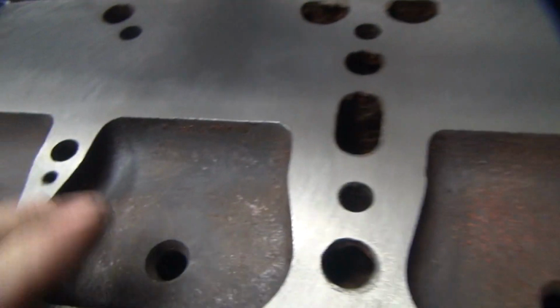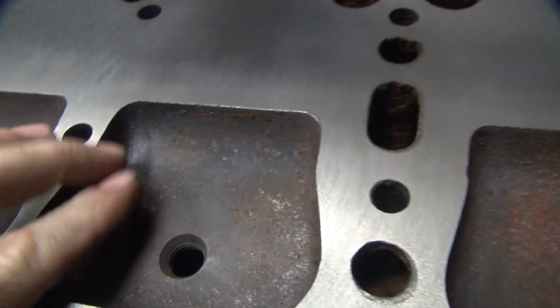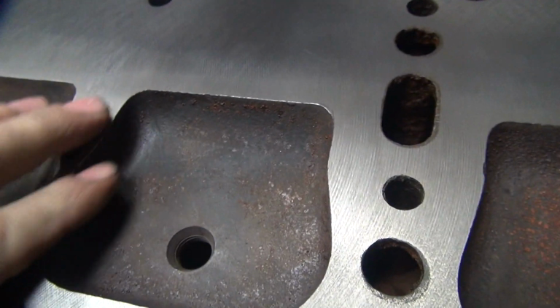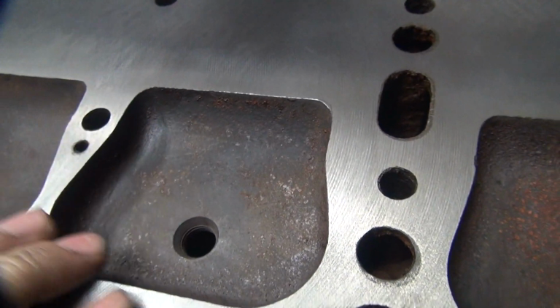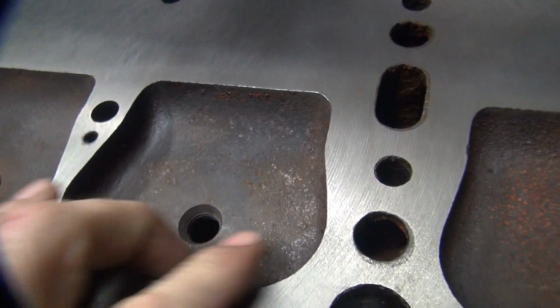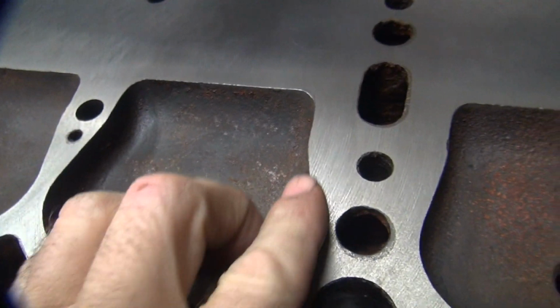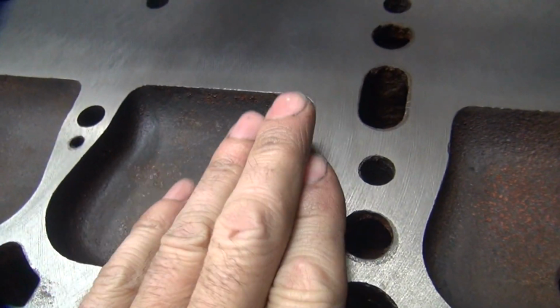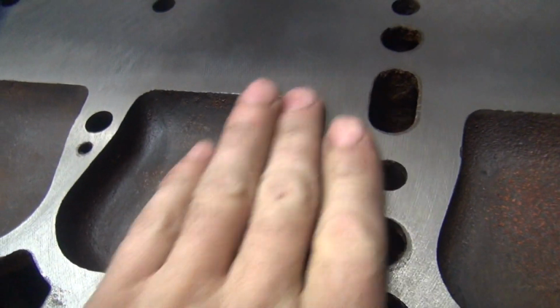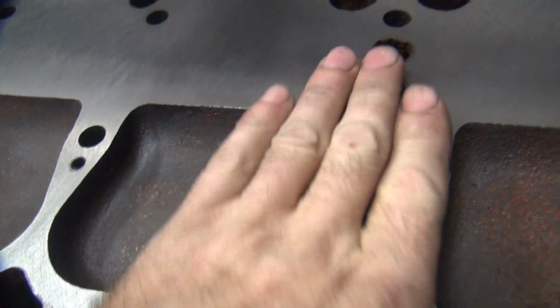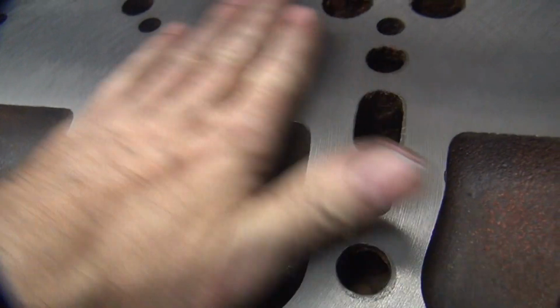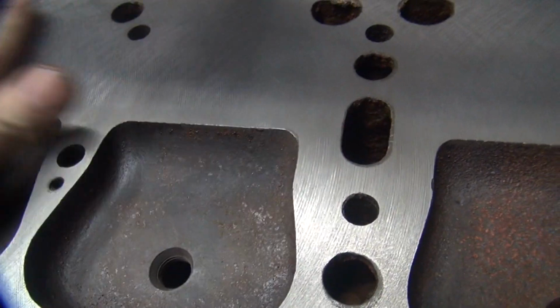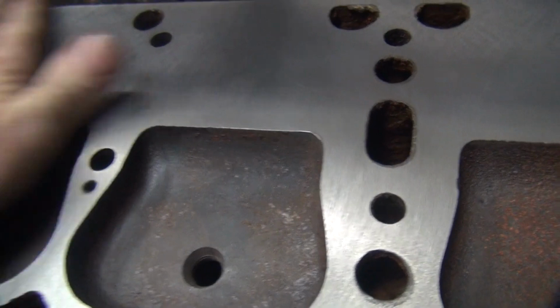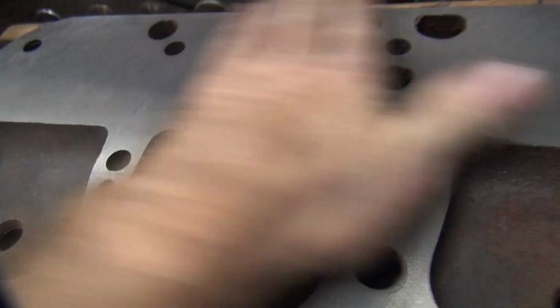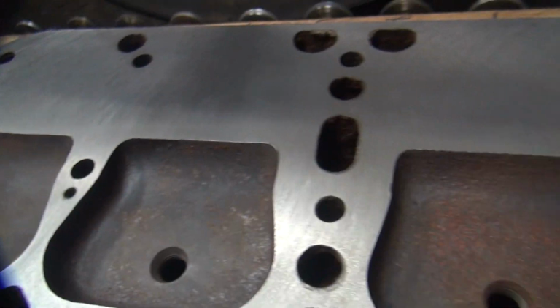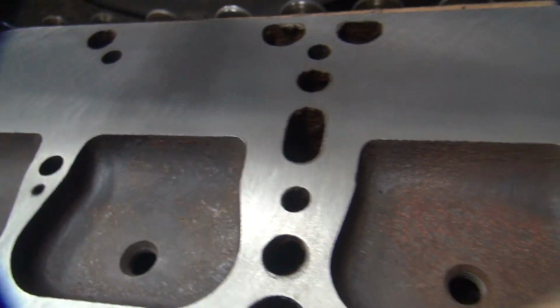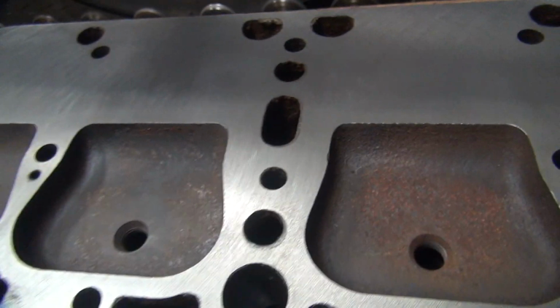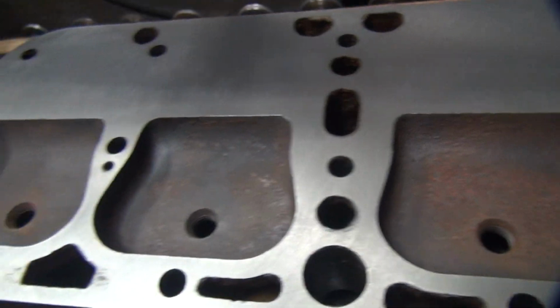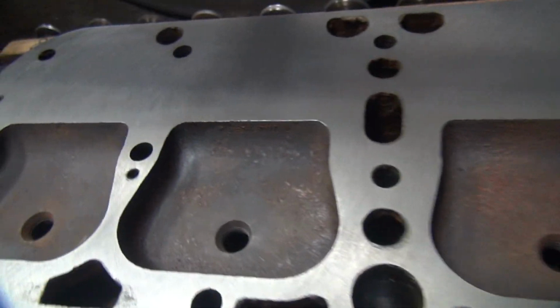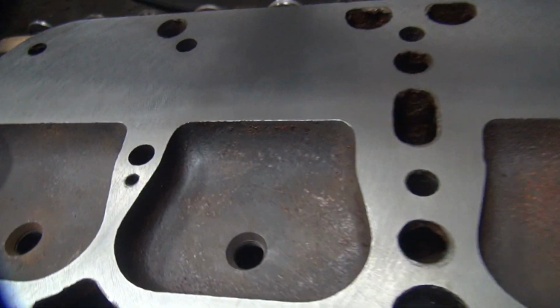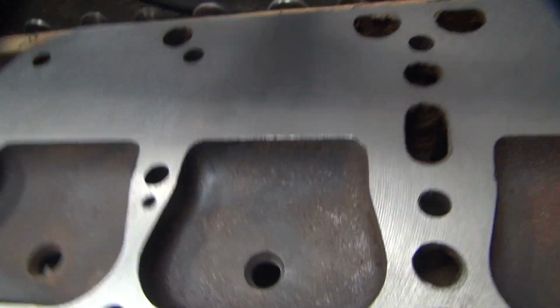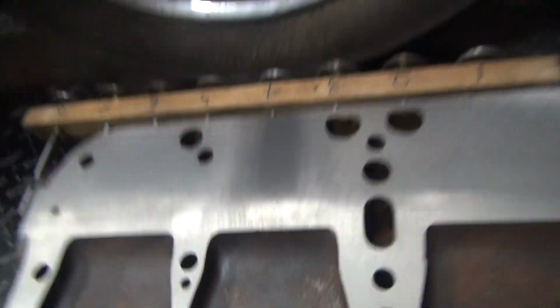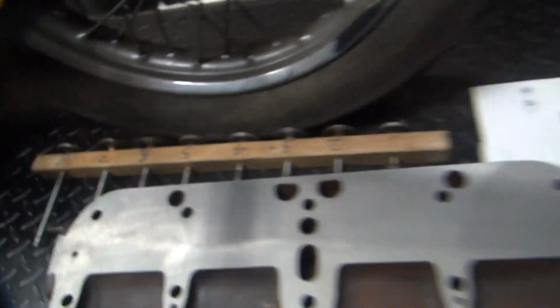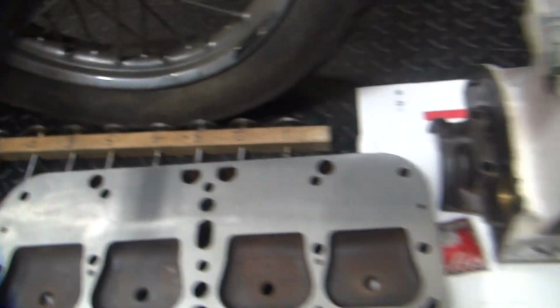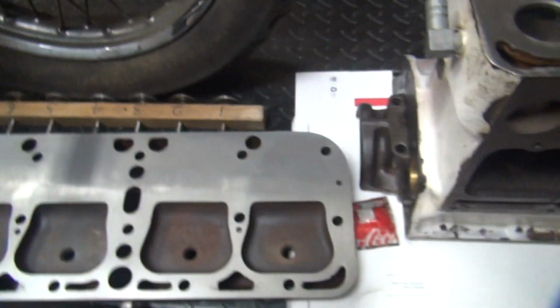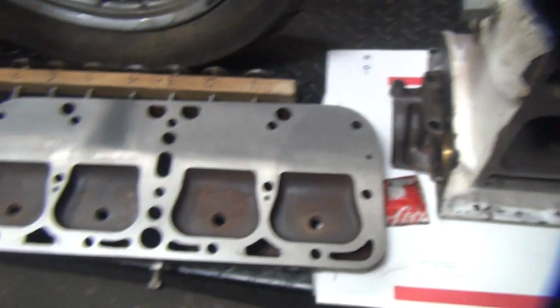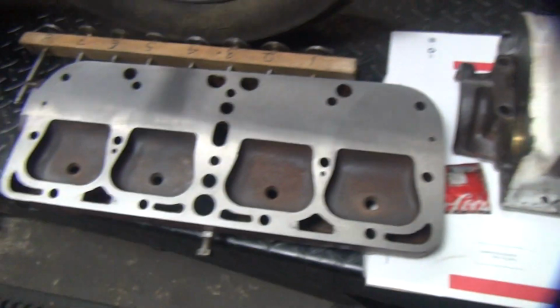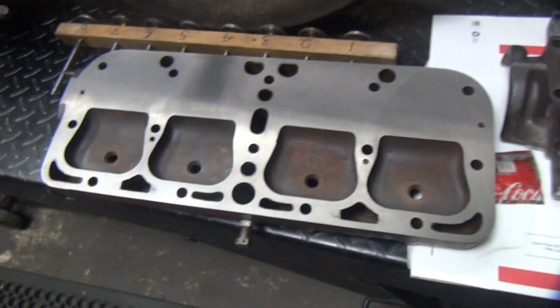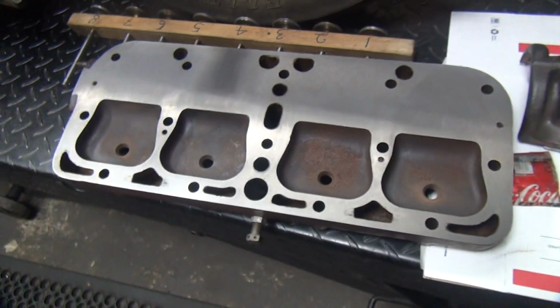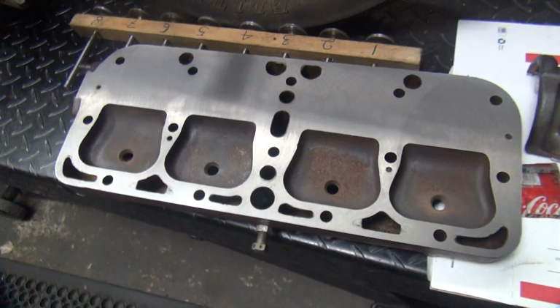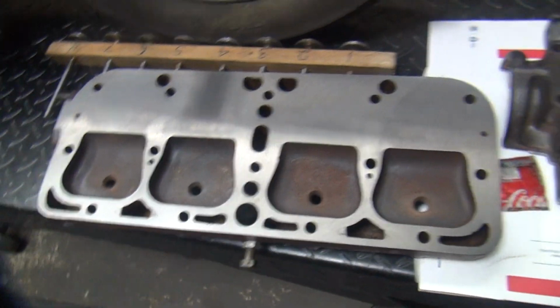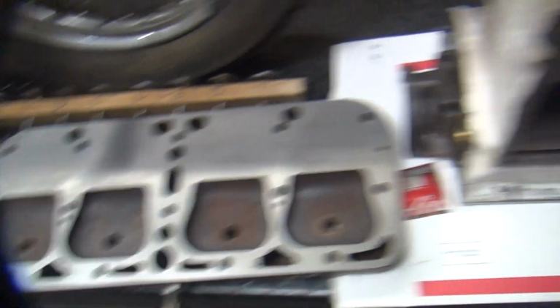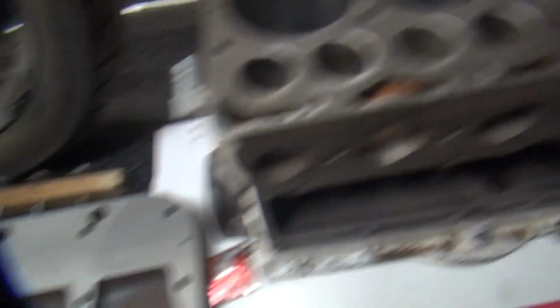I had to deburr these a little bit — you can see where they had sharp edges. That's what it looks like there.